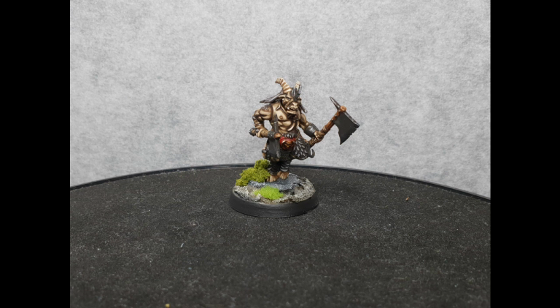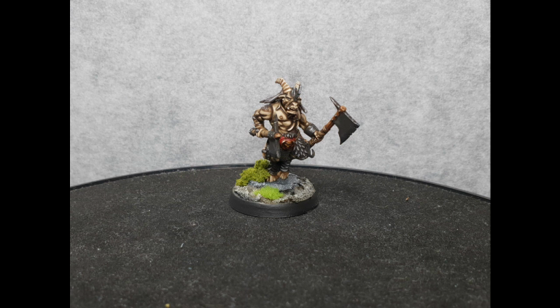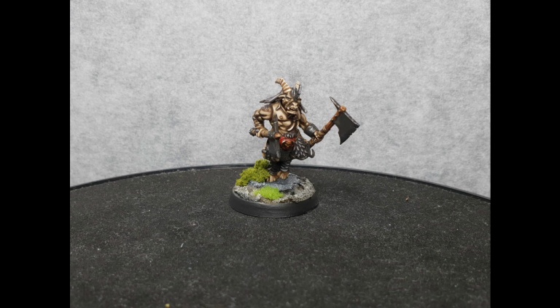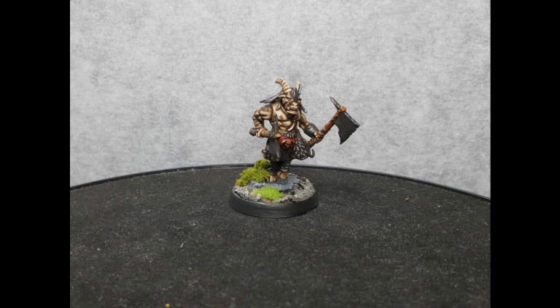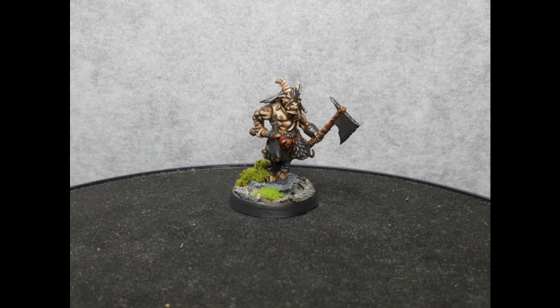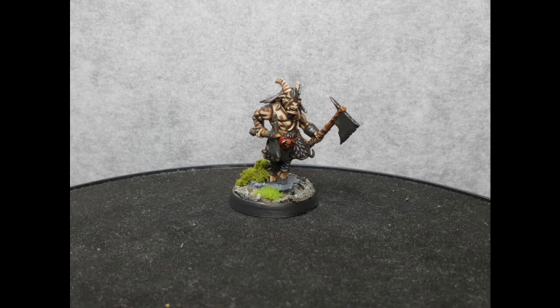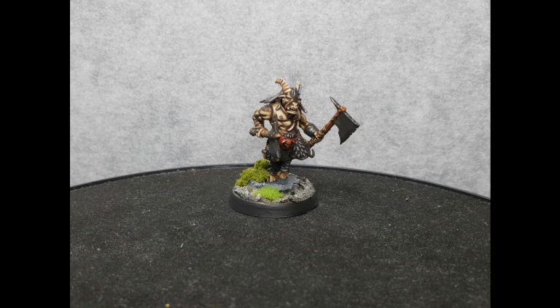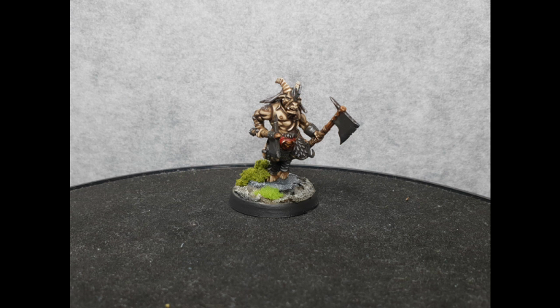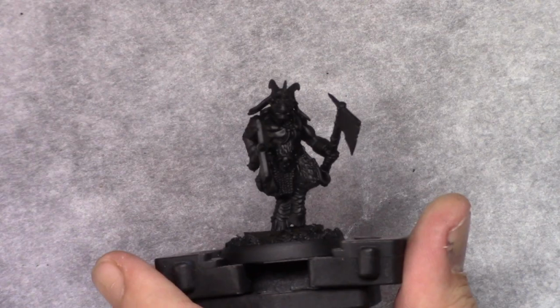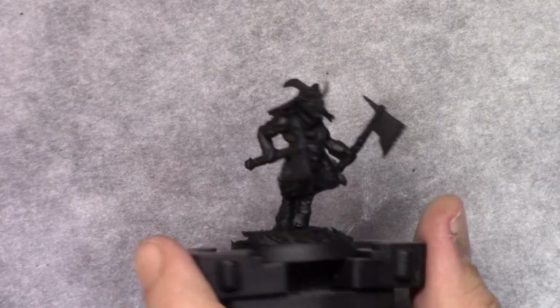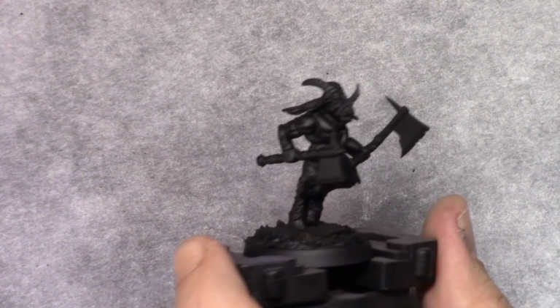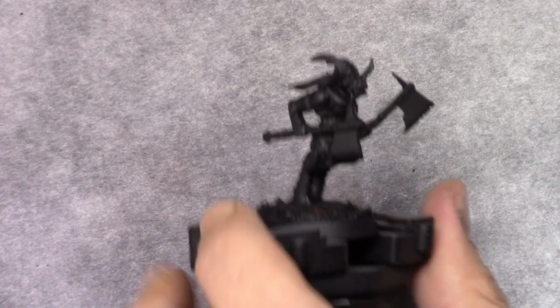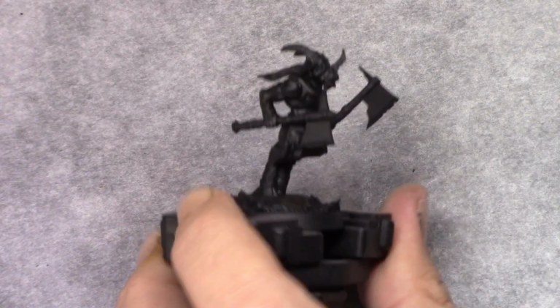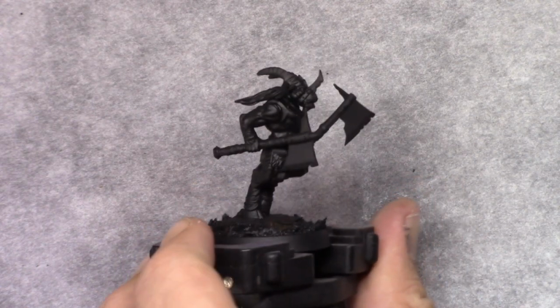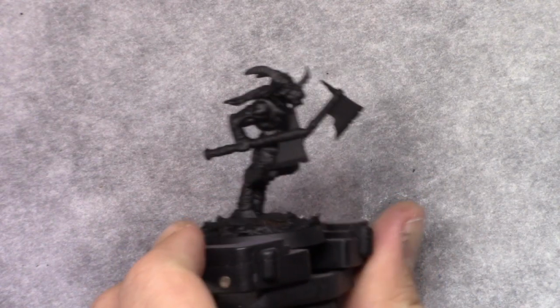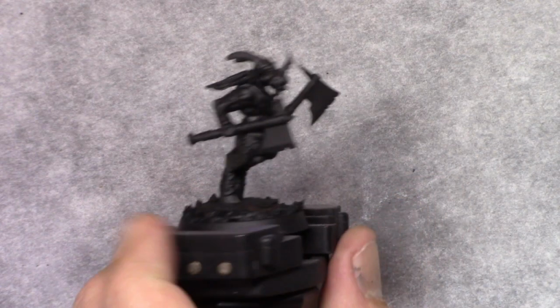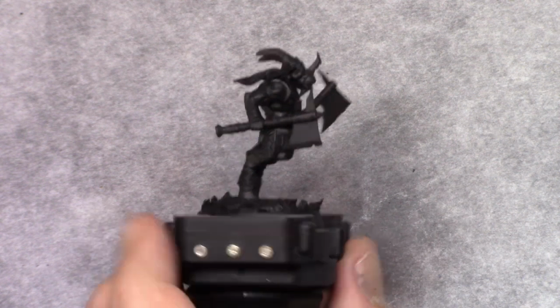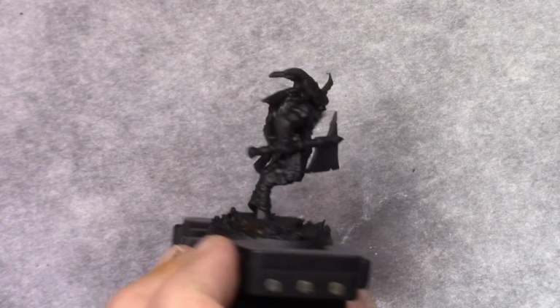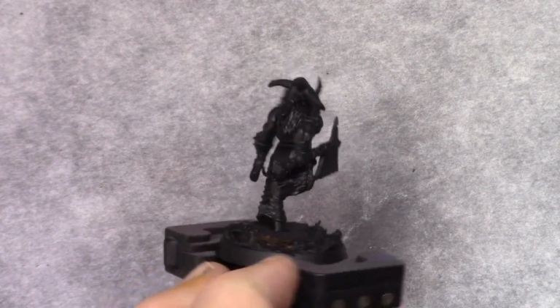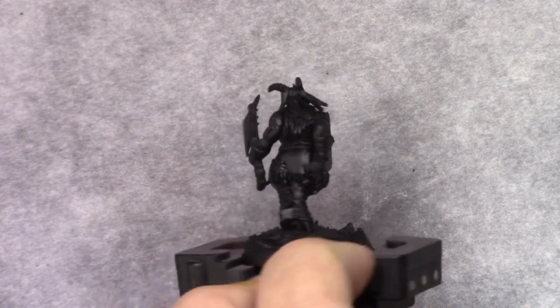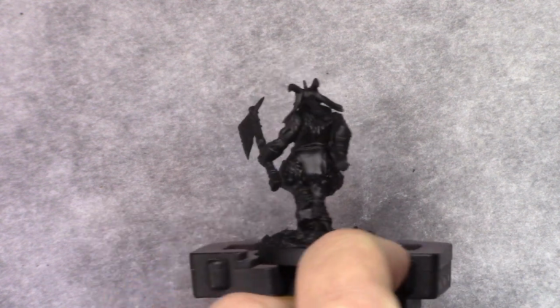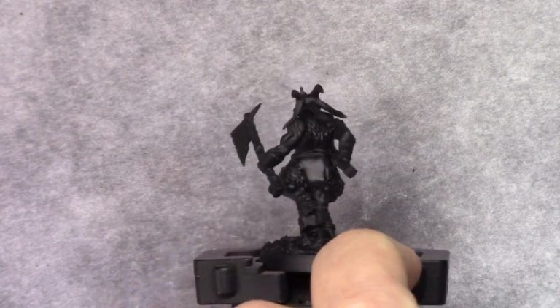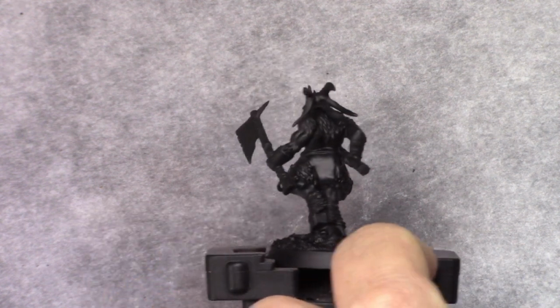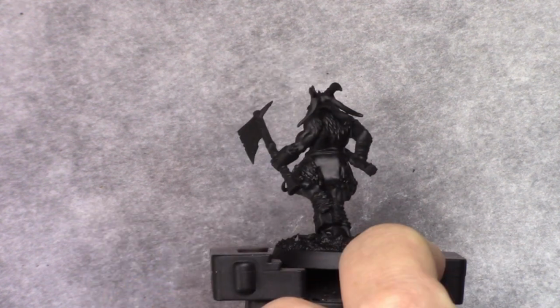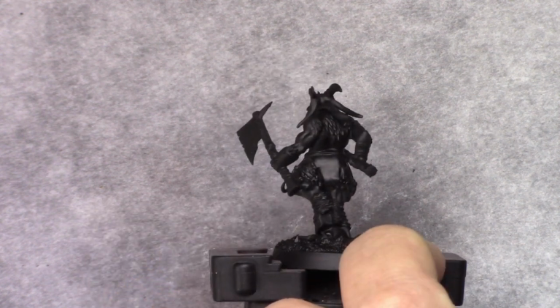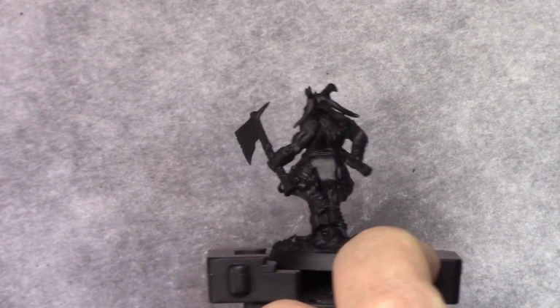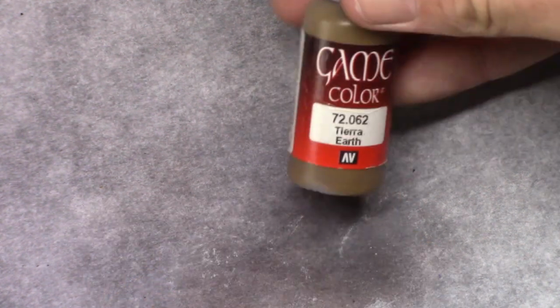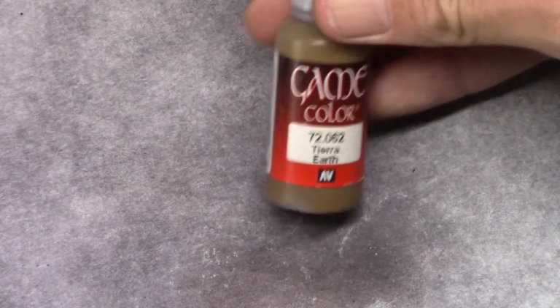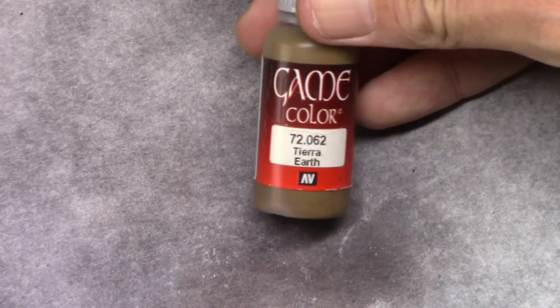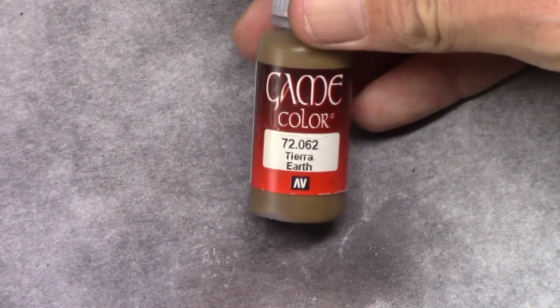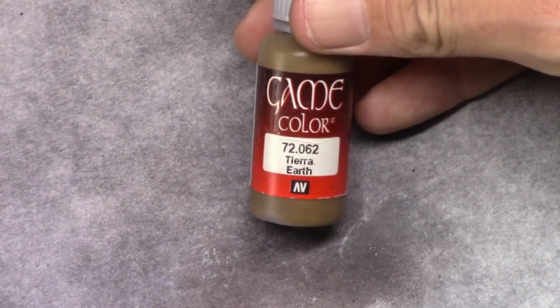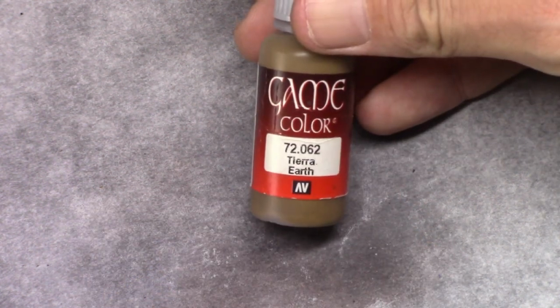Hello everybody, in this video I will be painting a Beast of Chaos gore.